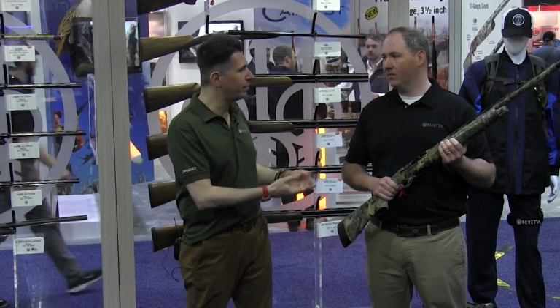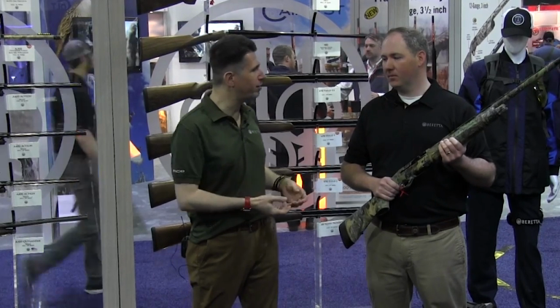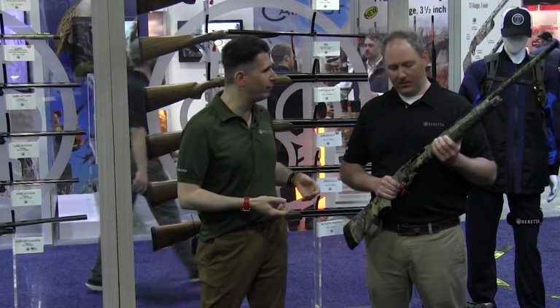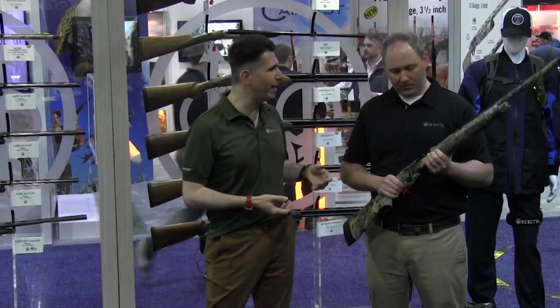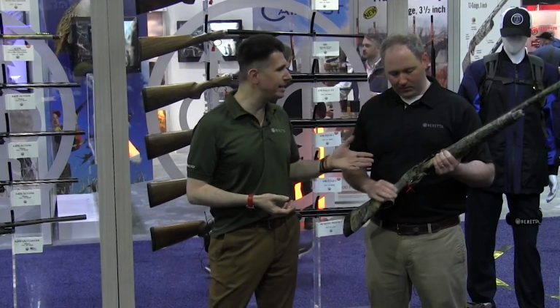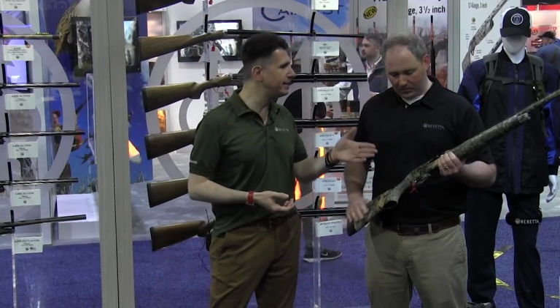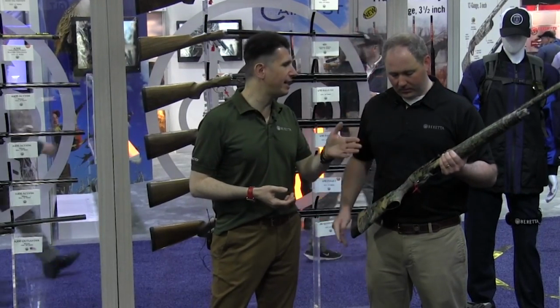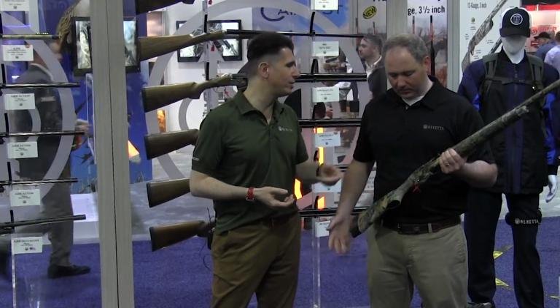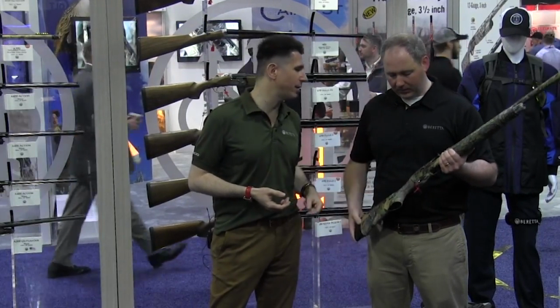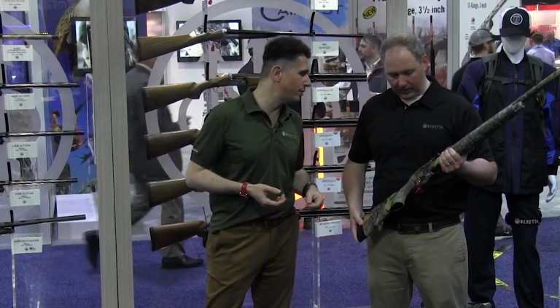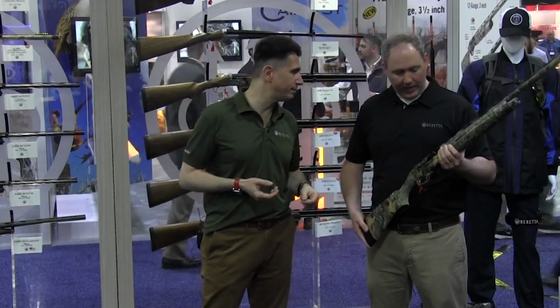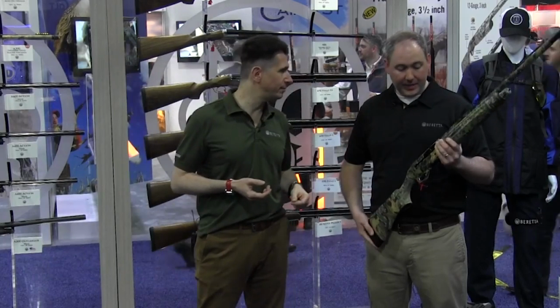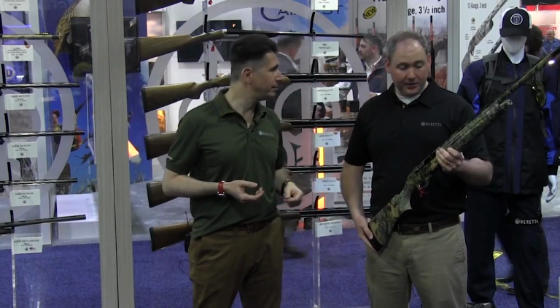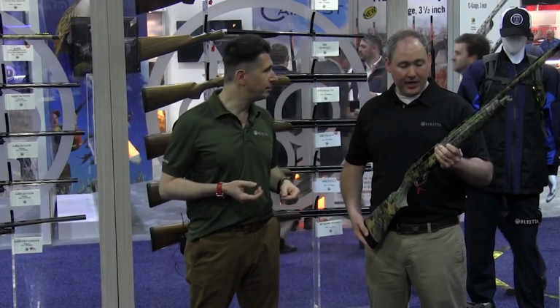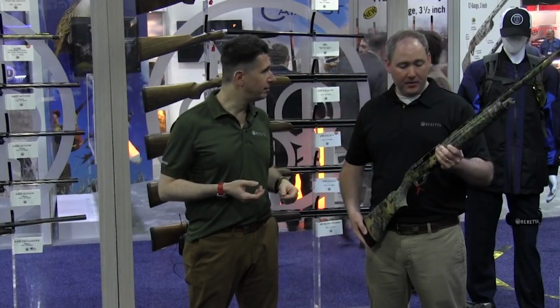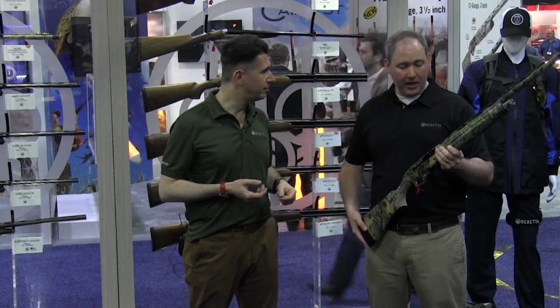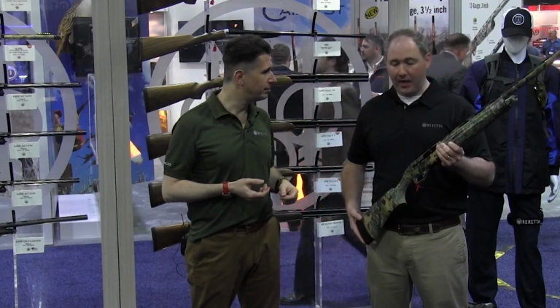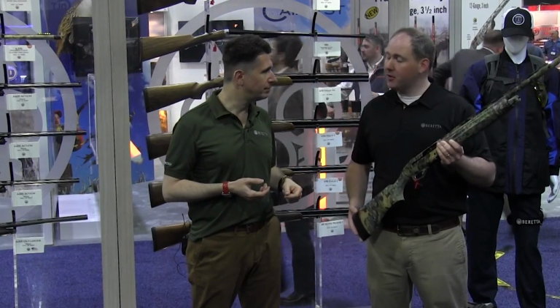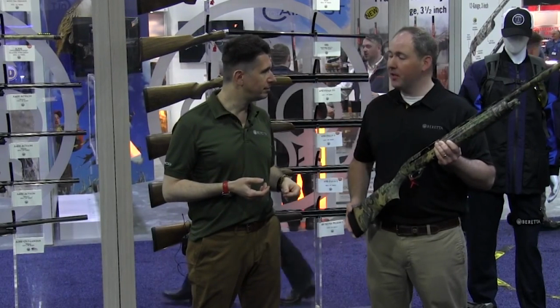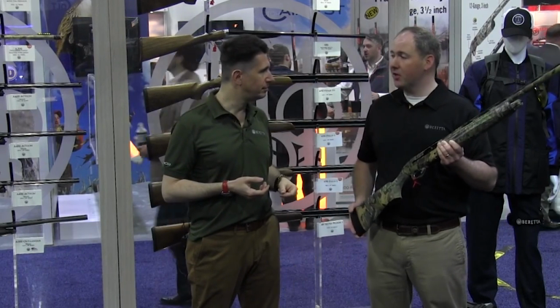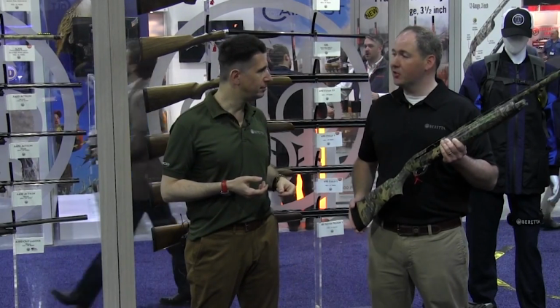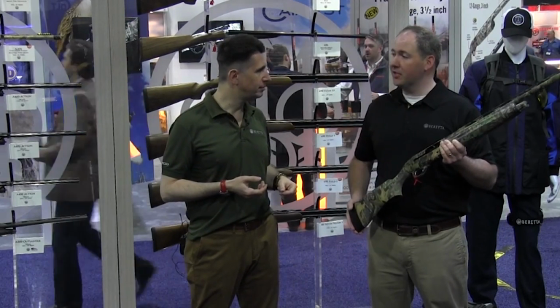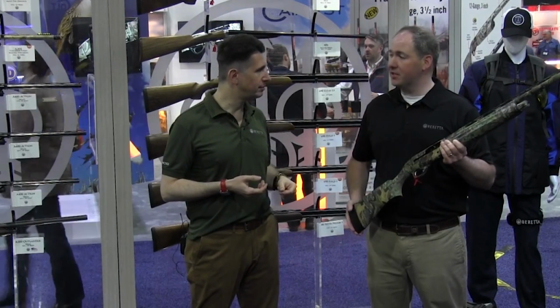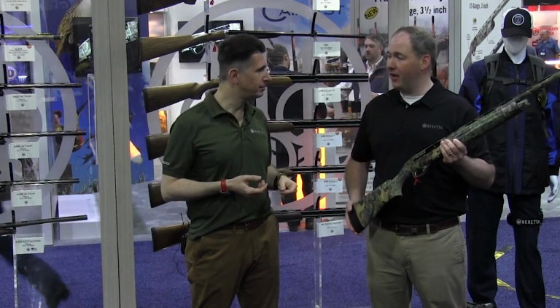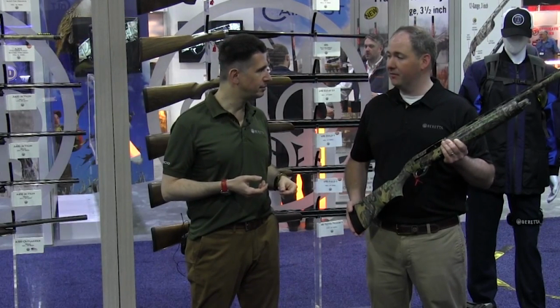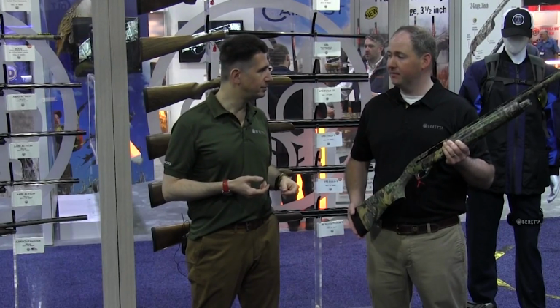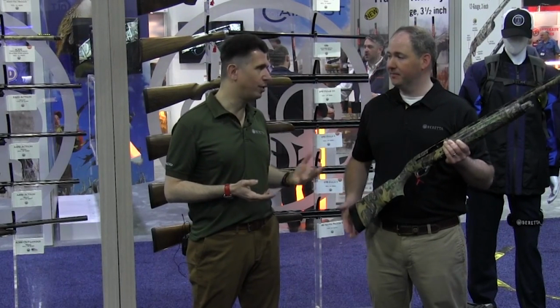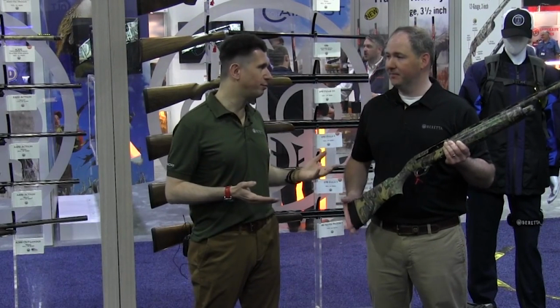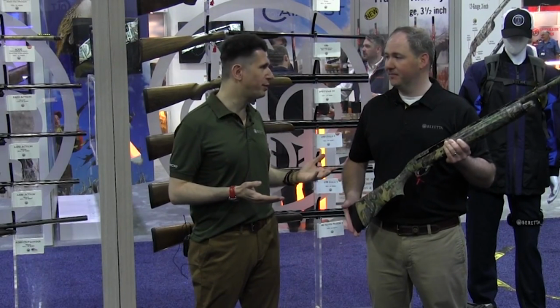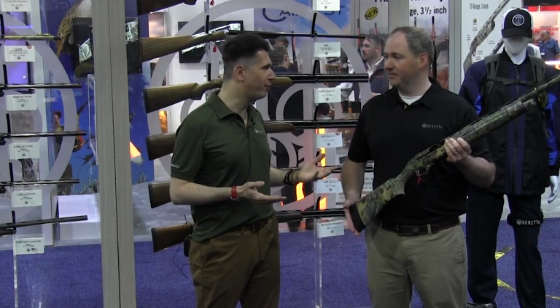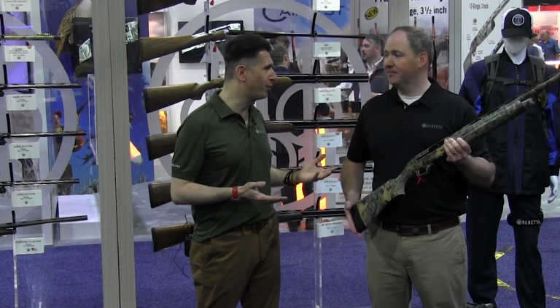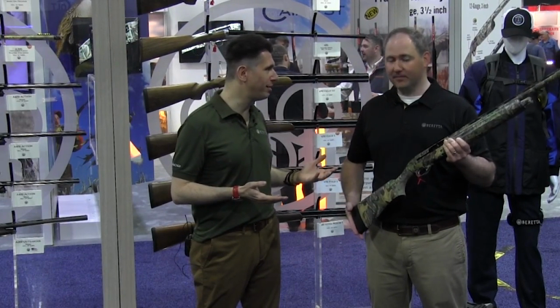Where can people find it and what is the price point? It's at dealers now. MSRP on this gun is $1,365. Pretty affordable gun.